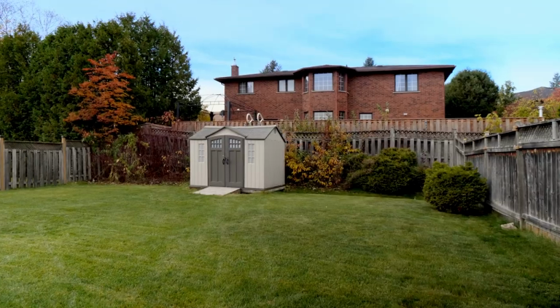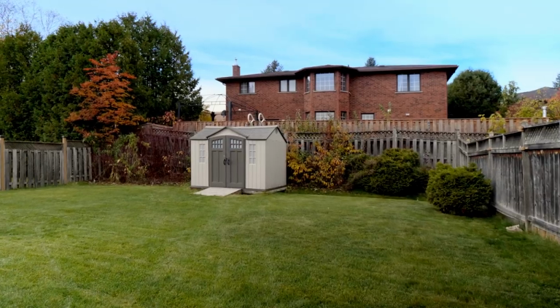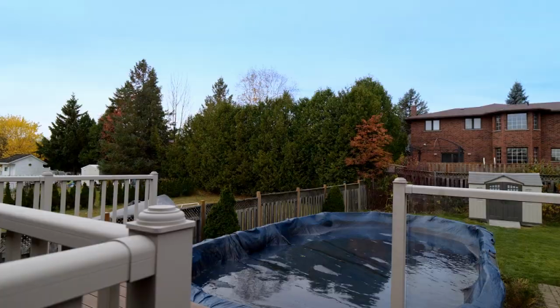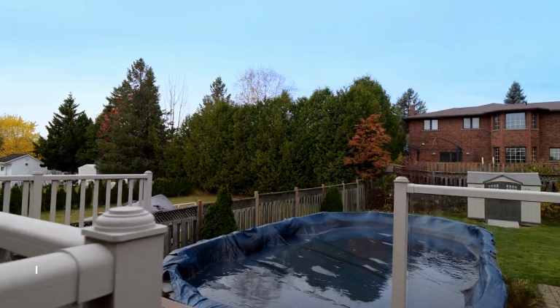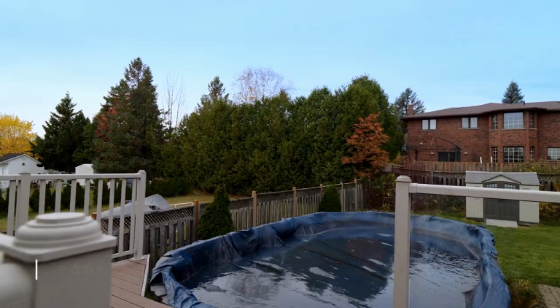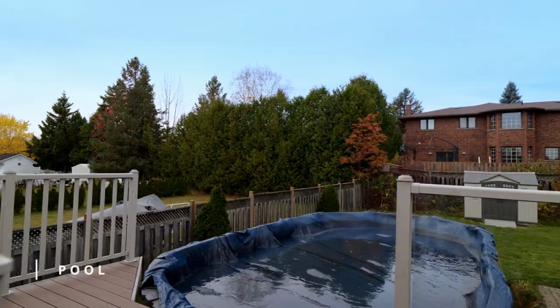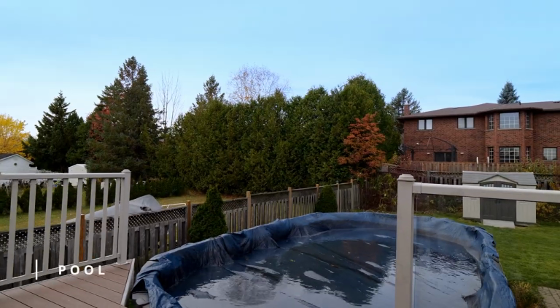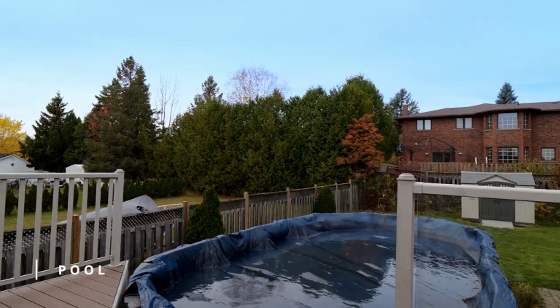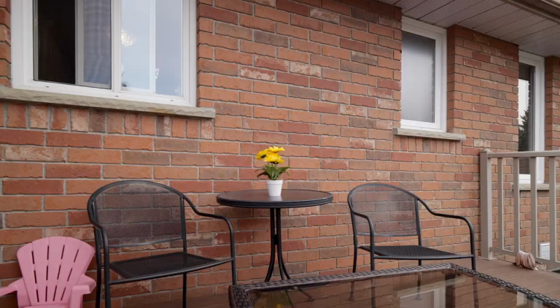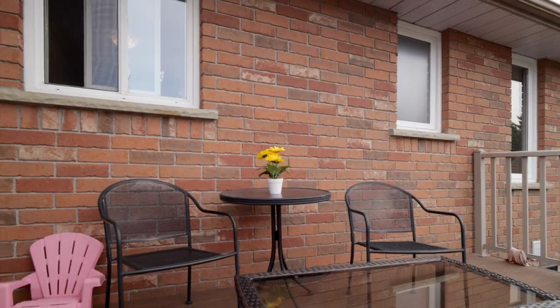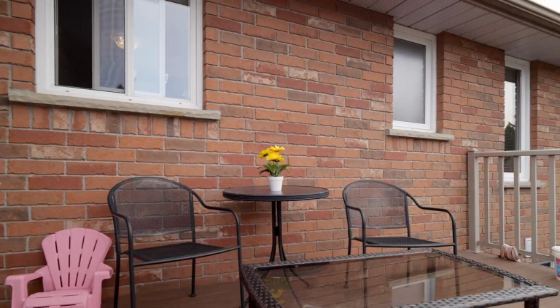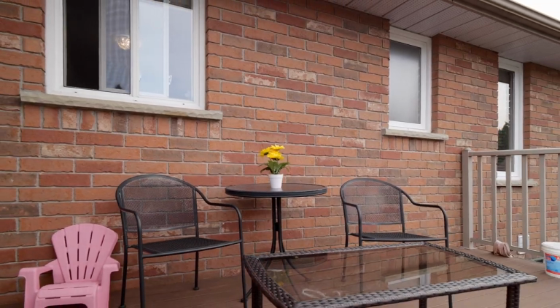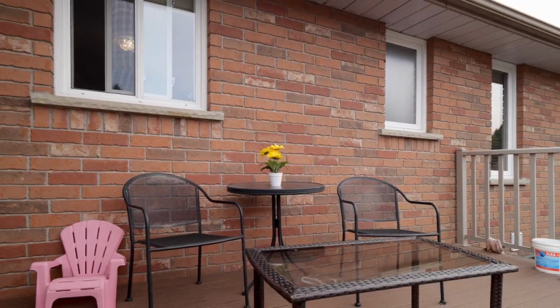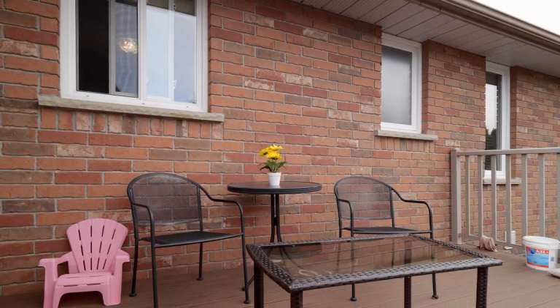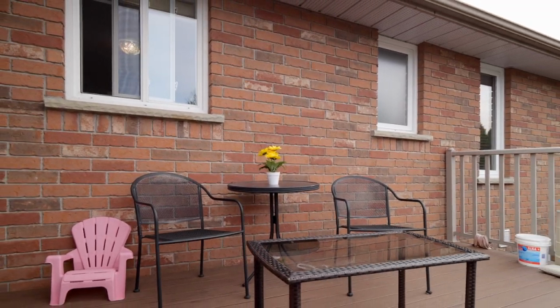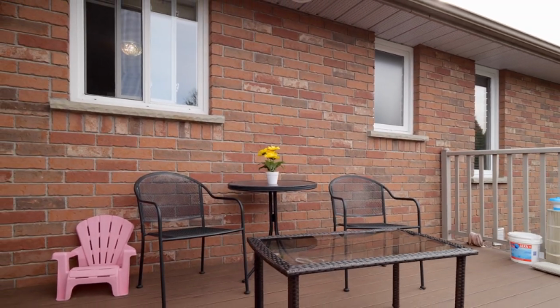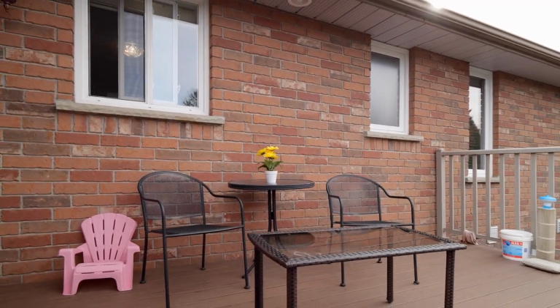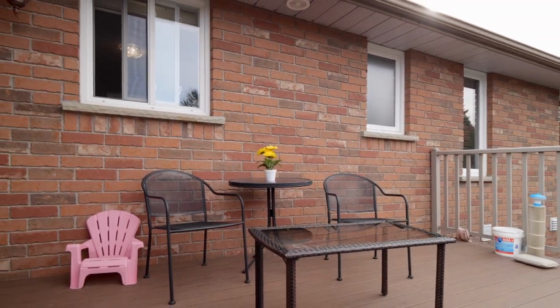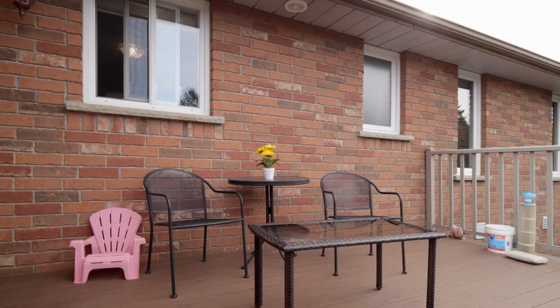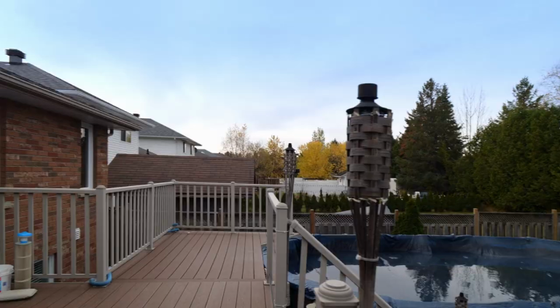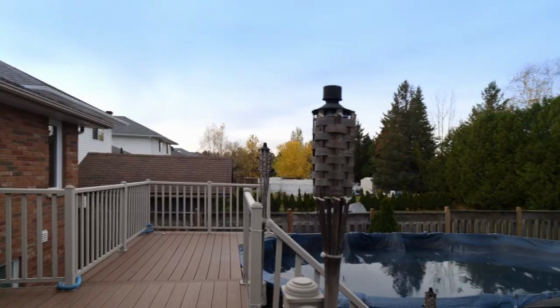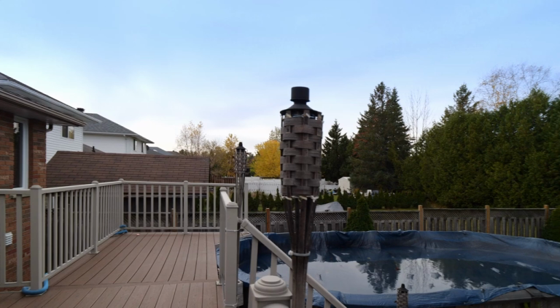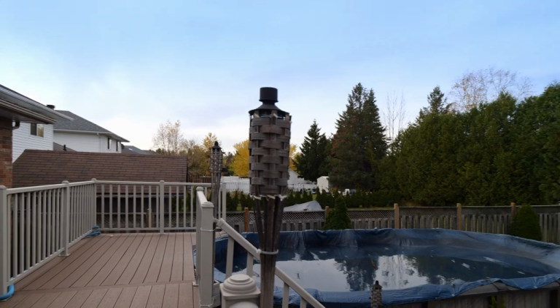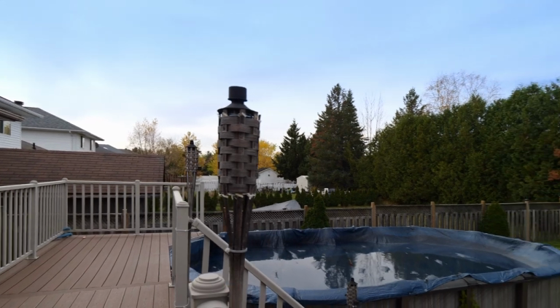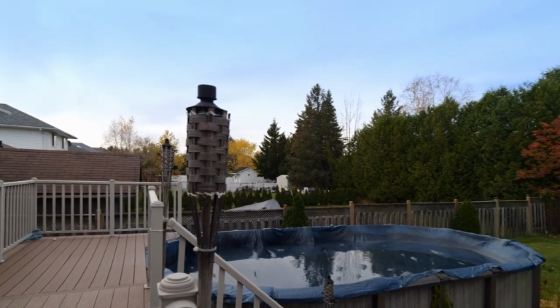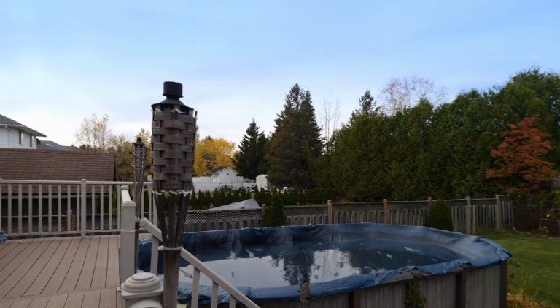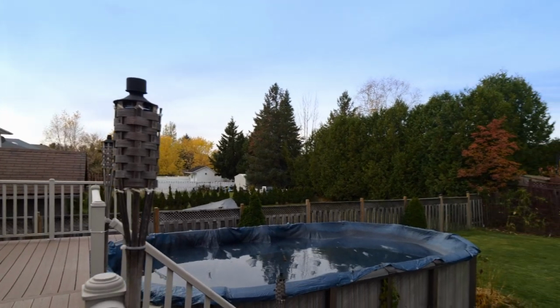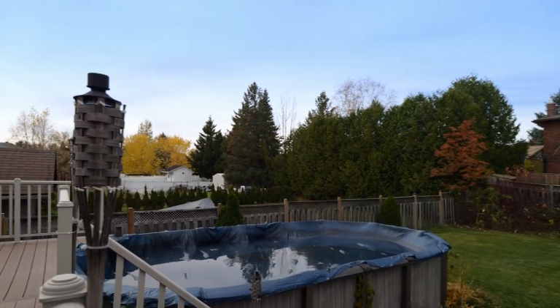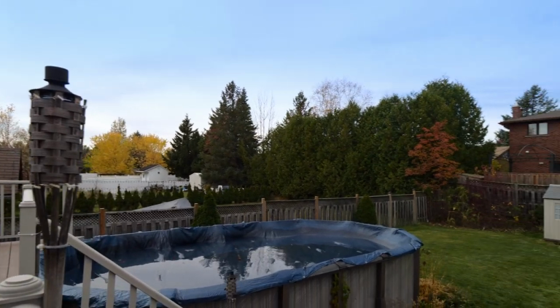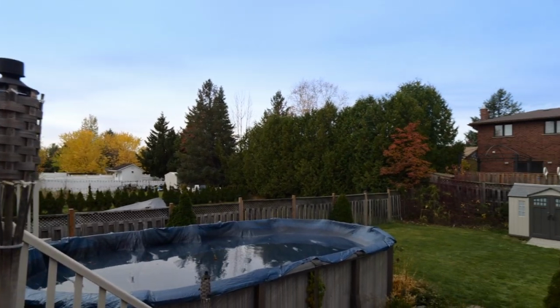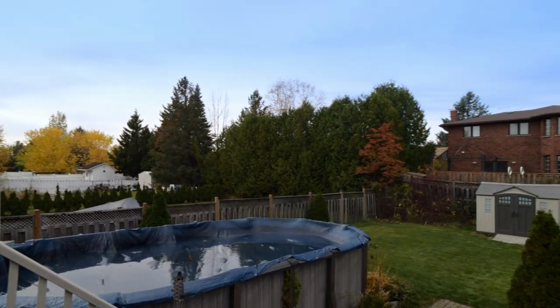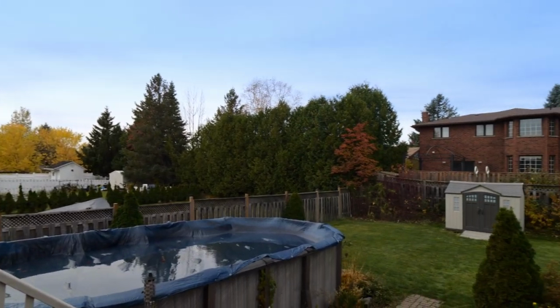The expansive composite deck will turn into your second dining room in the summer months and overlooks the beautiful flat yard.